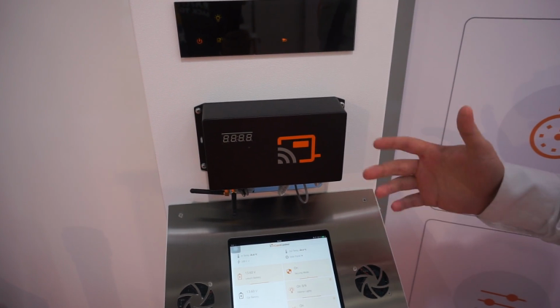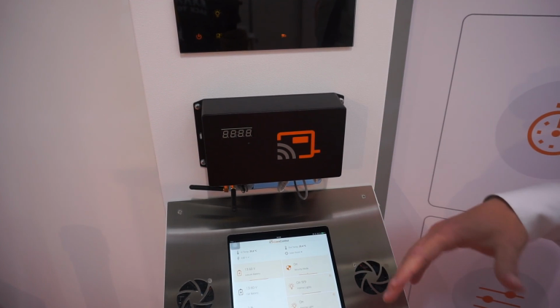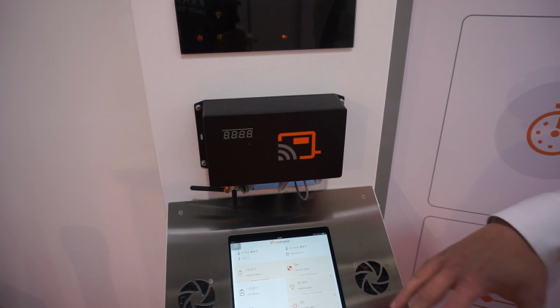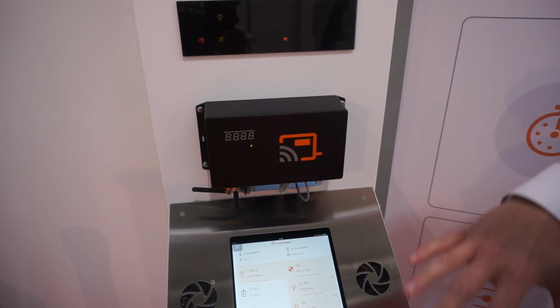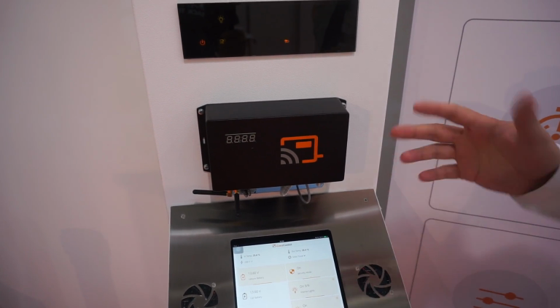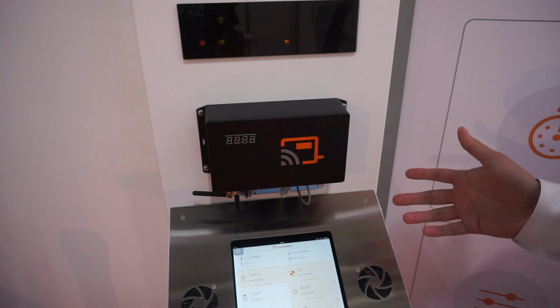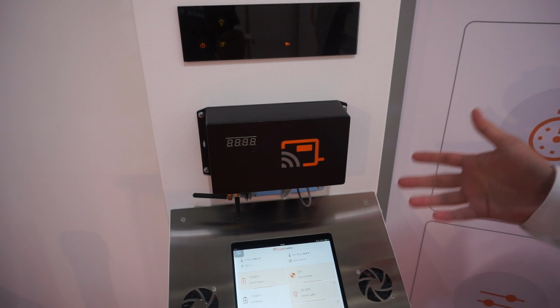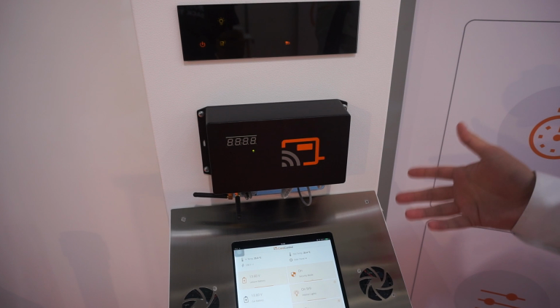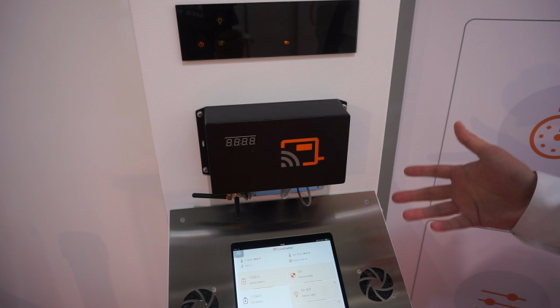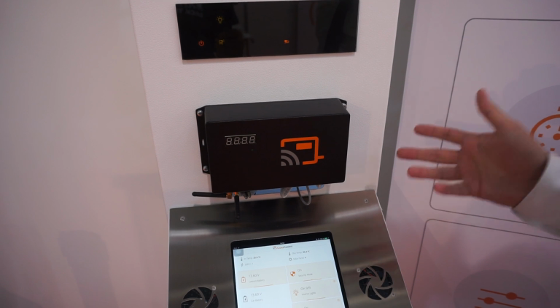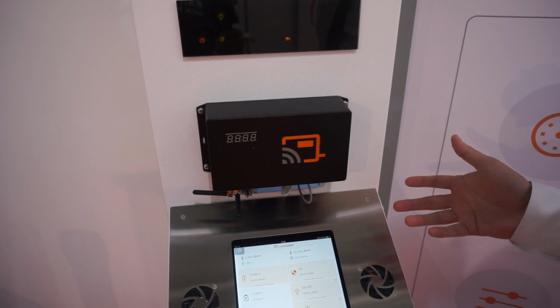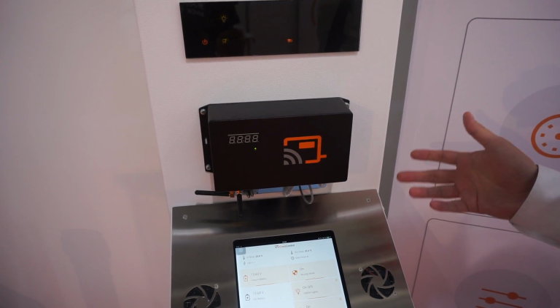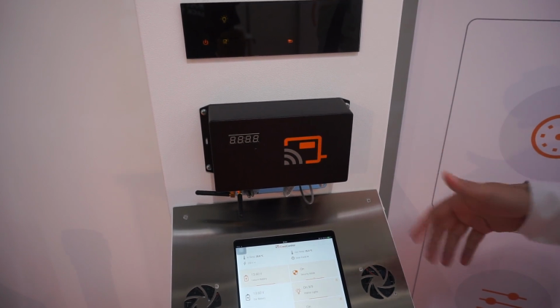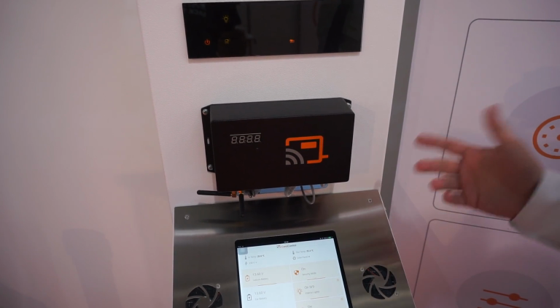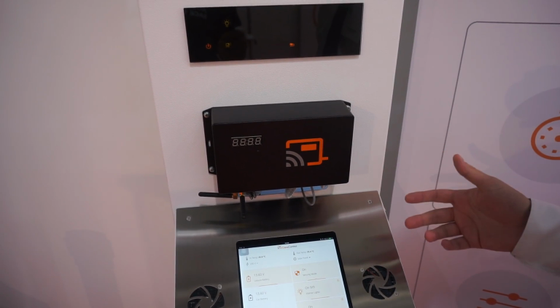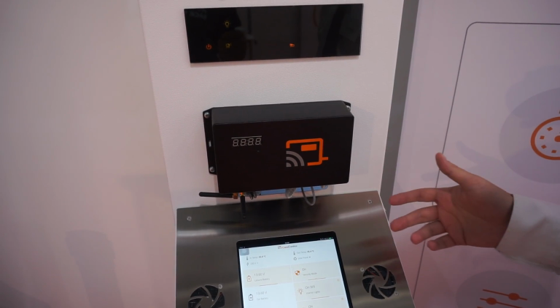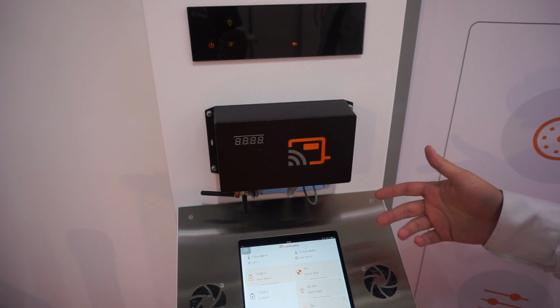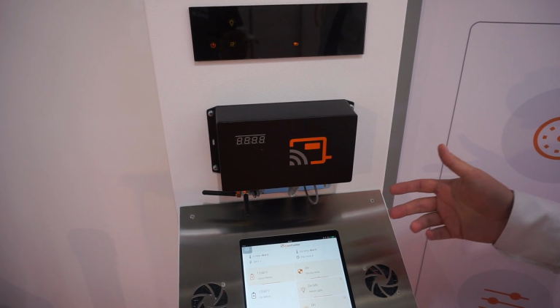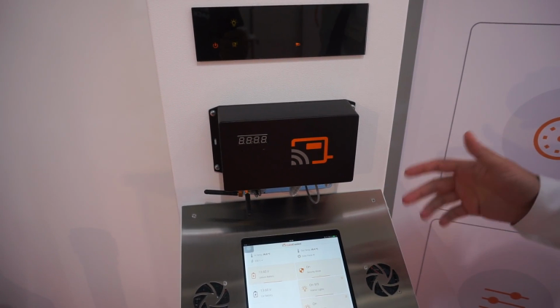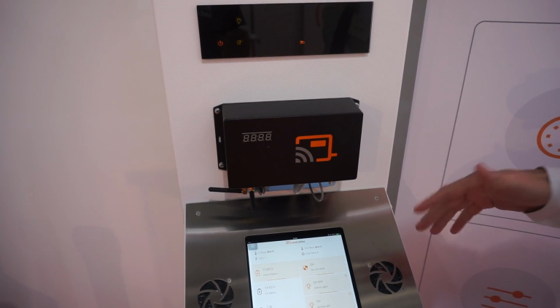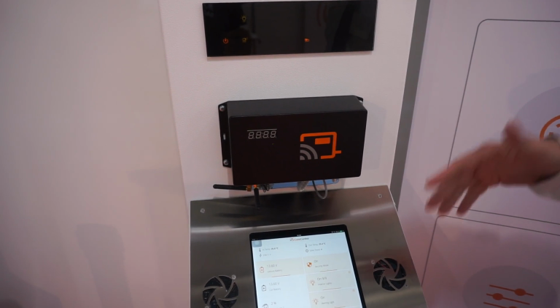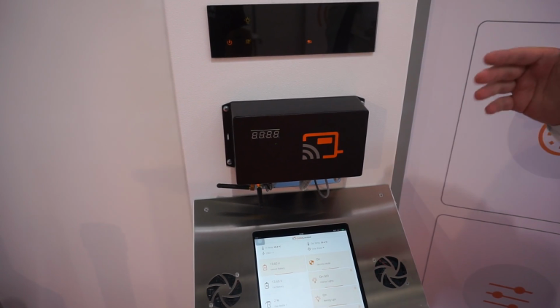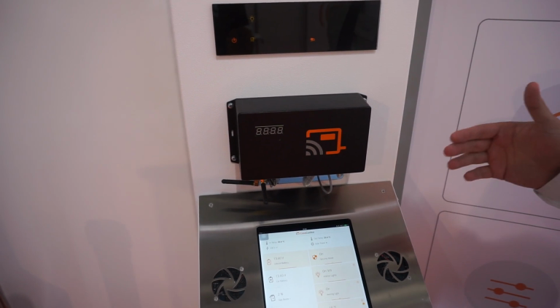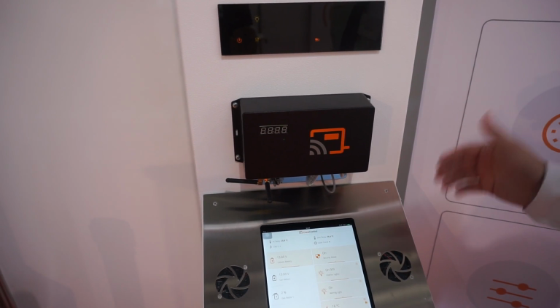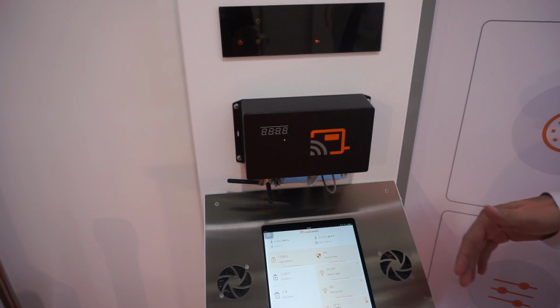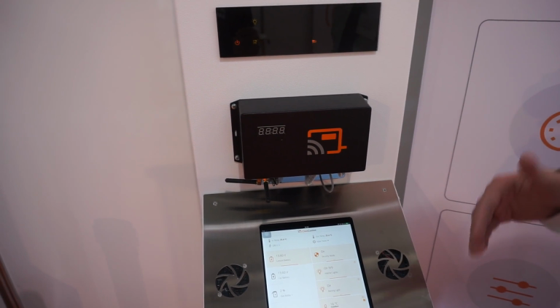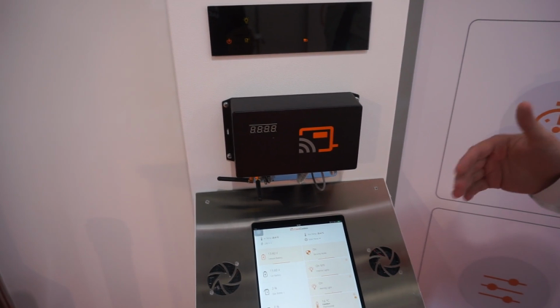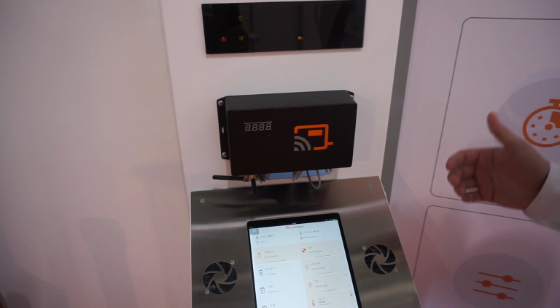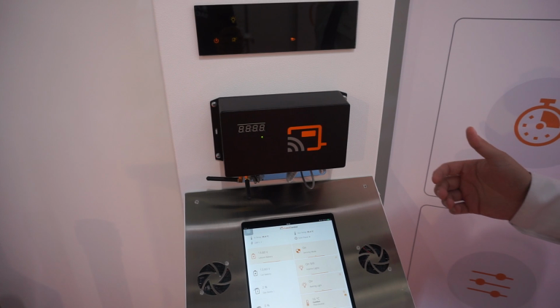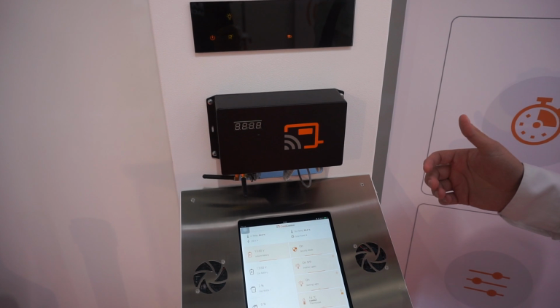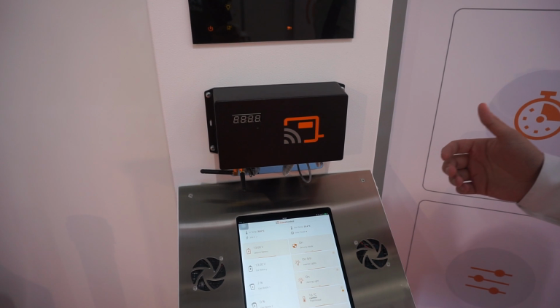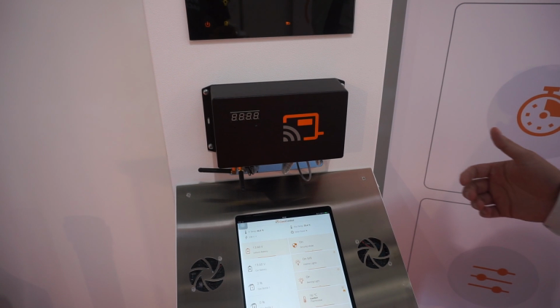Locally, everything is controlled by Bluetooth Low Energy, and then remotely via GSM. If that is not enough, you can also use a satellite network for control.